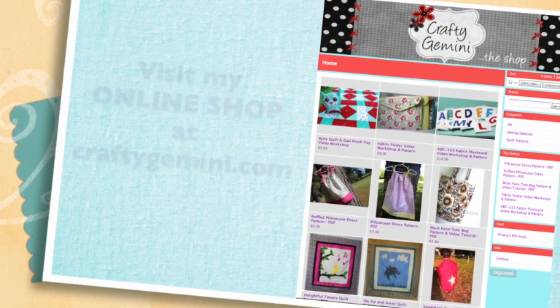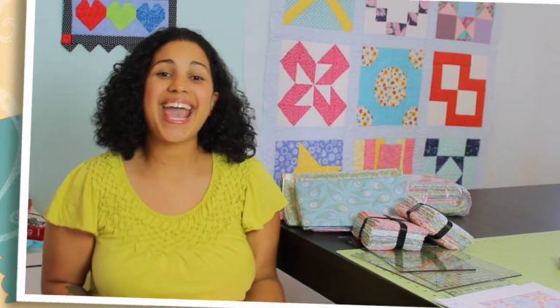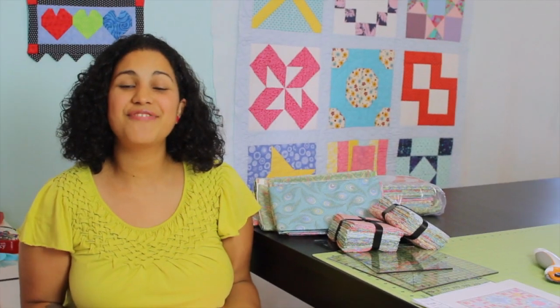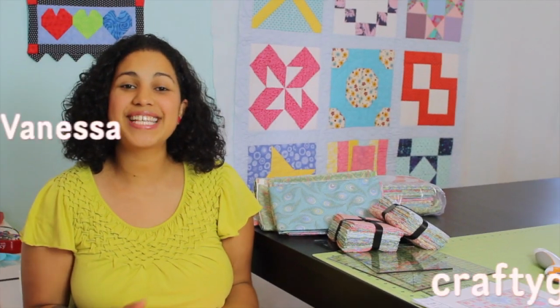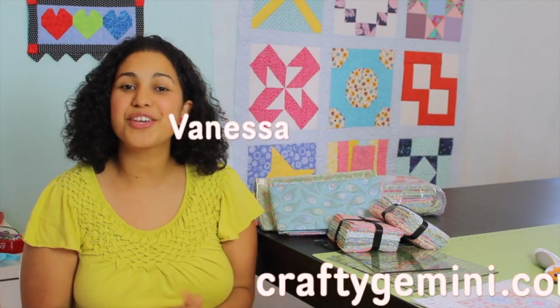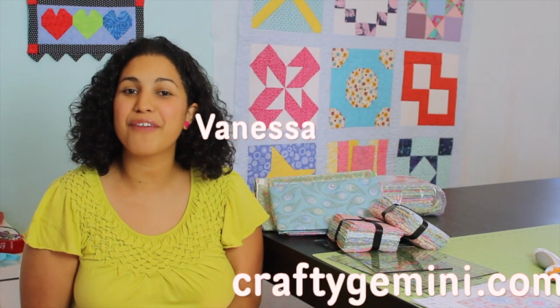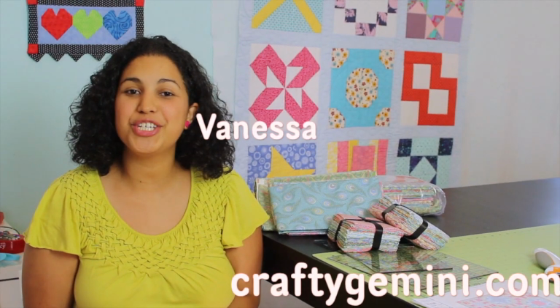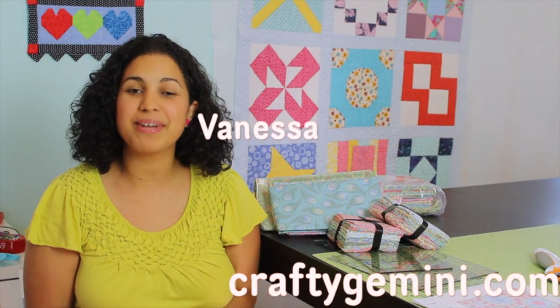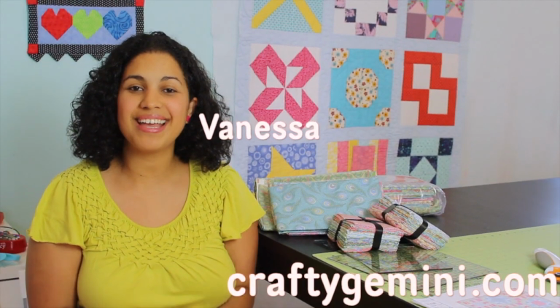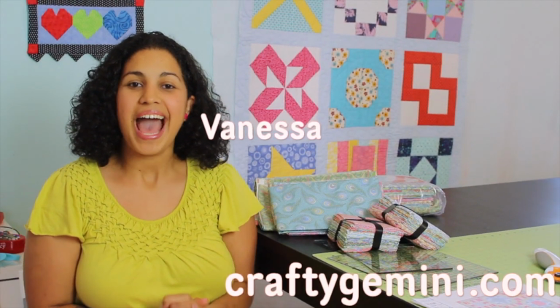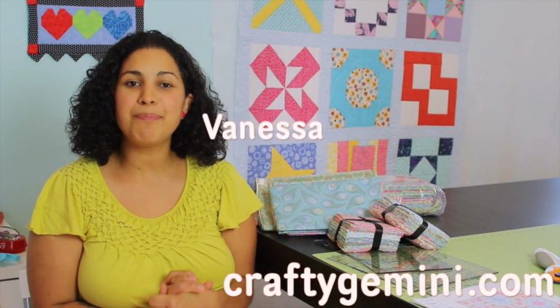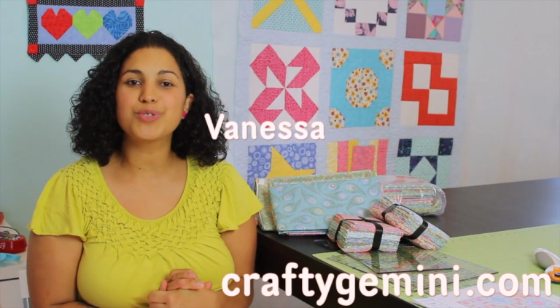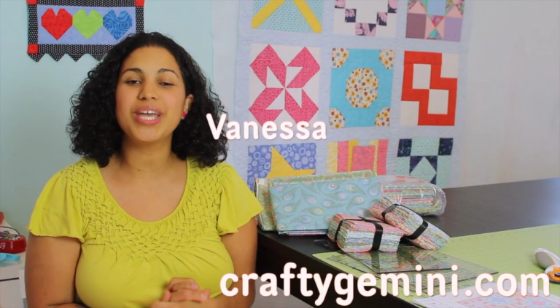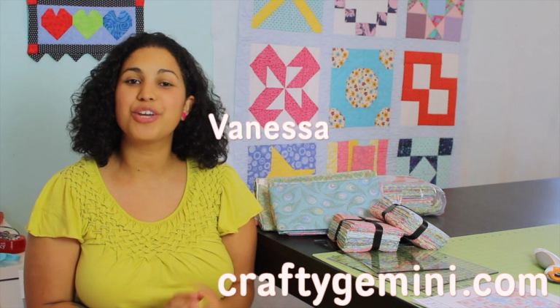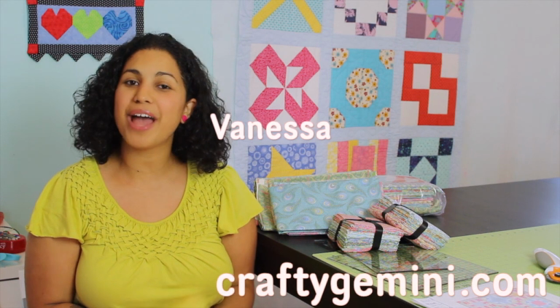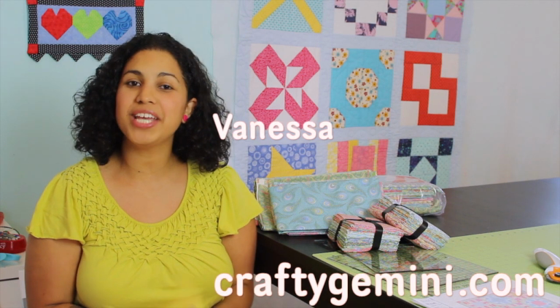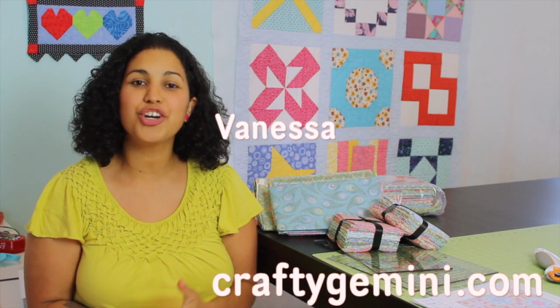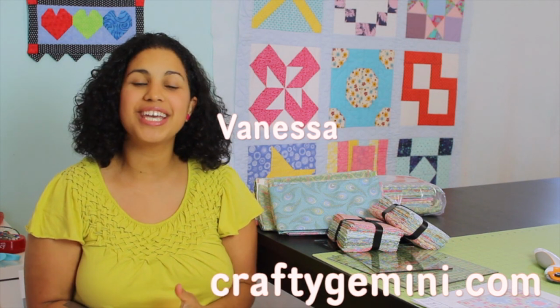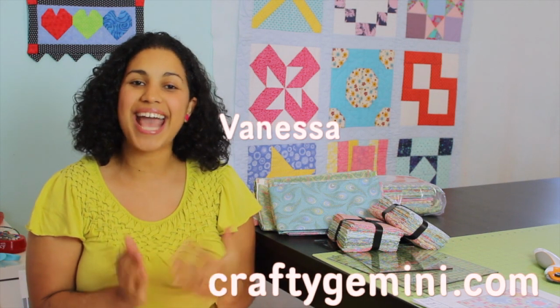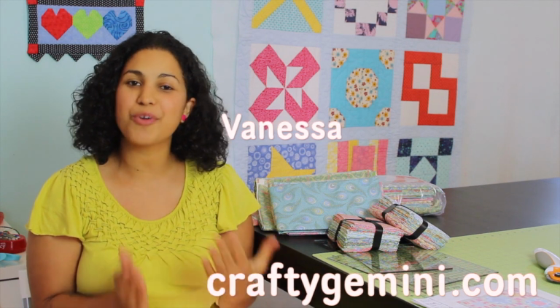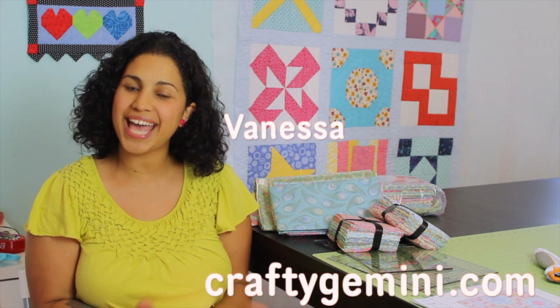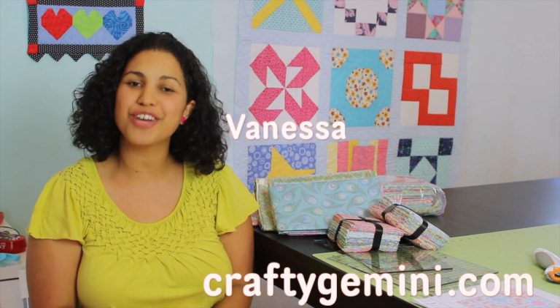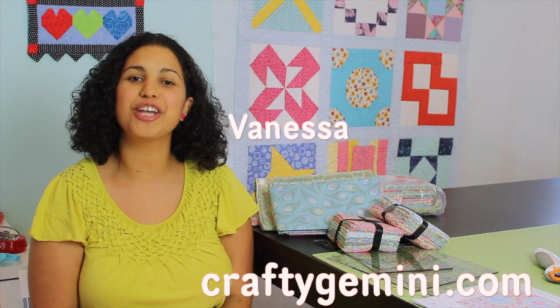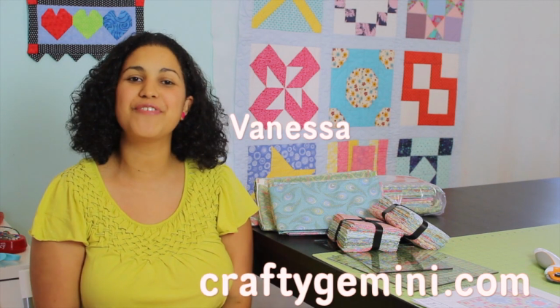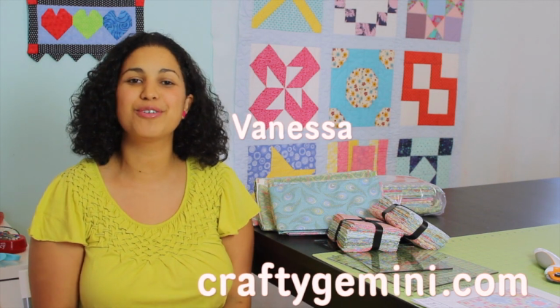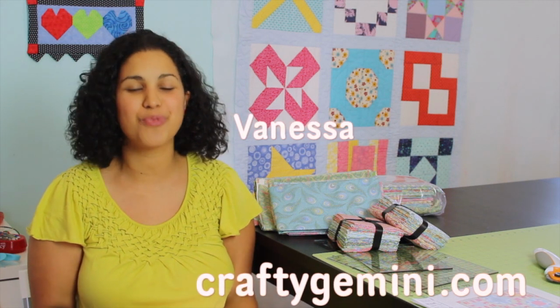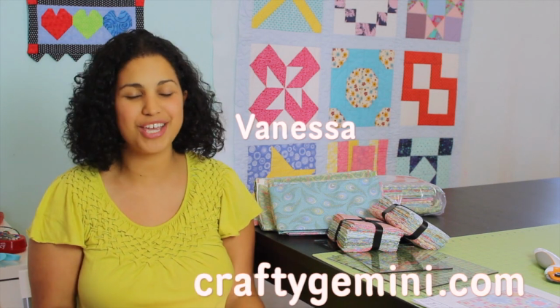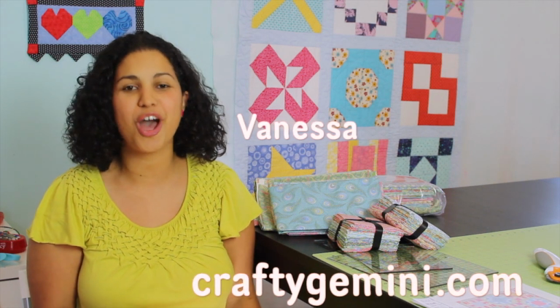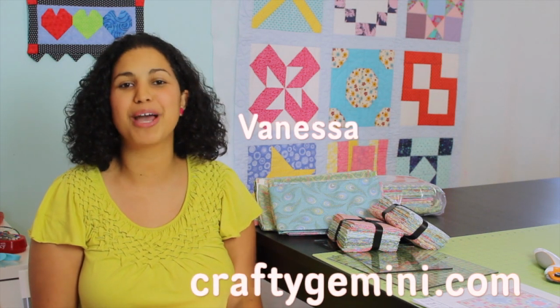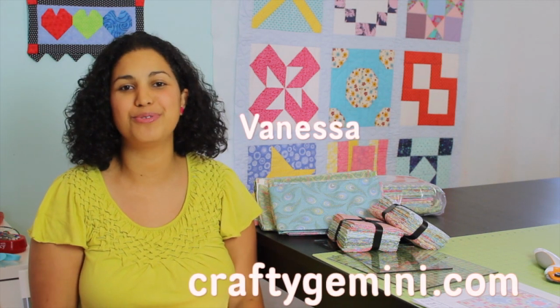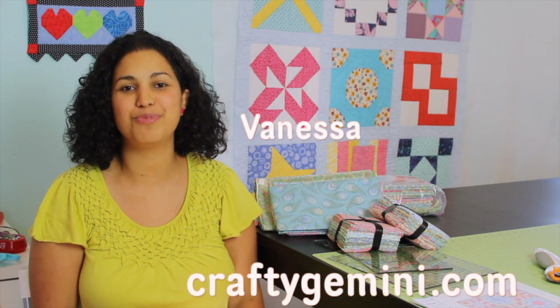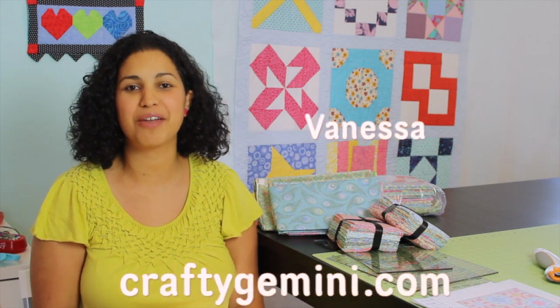Hey, it's Vanessa the Crafty Gemini. I post weekly crafting, cooking, and organic gardening videos right here on my YouTube channel.